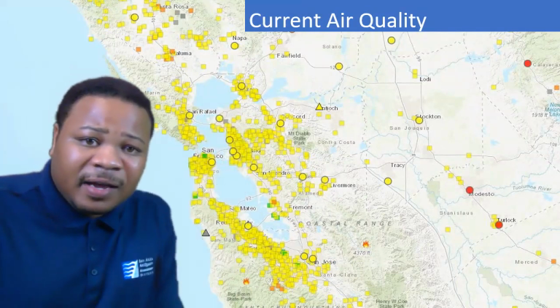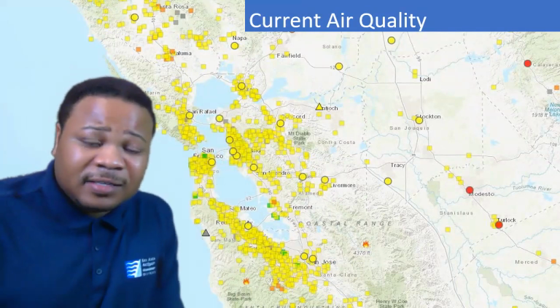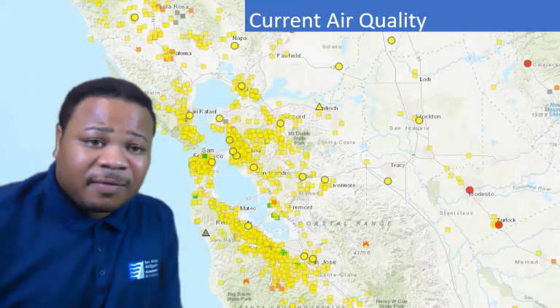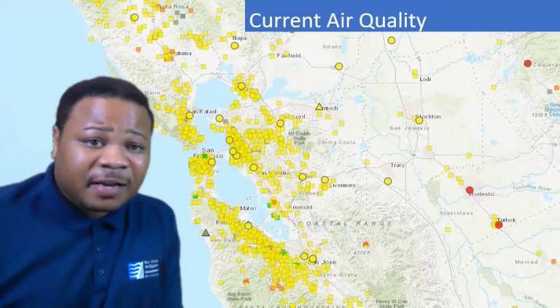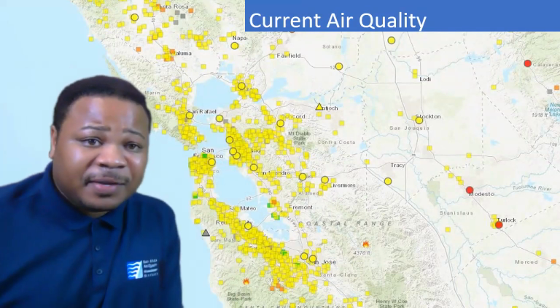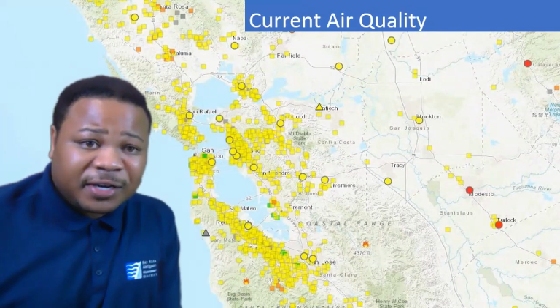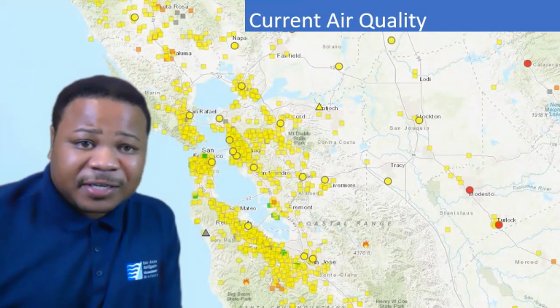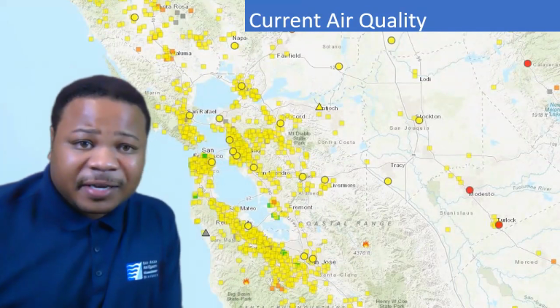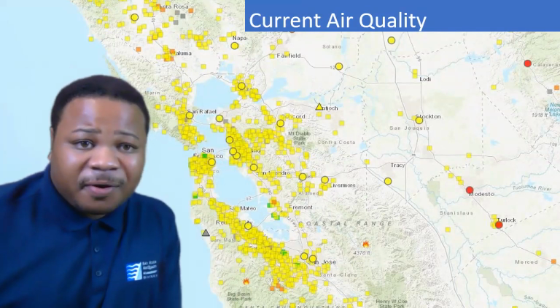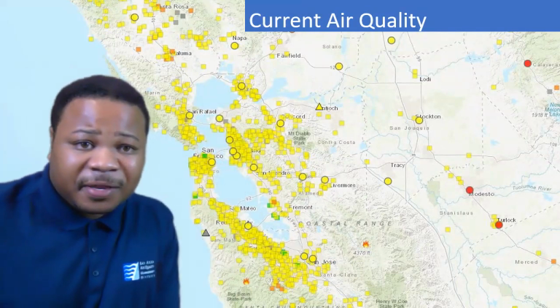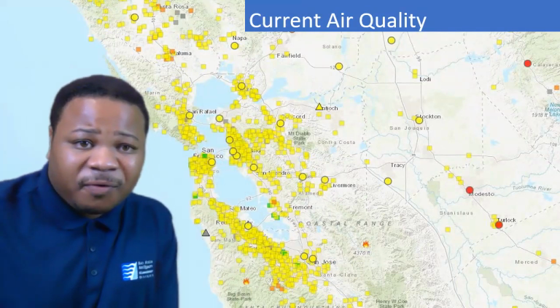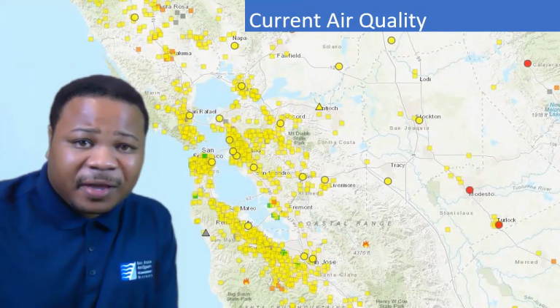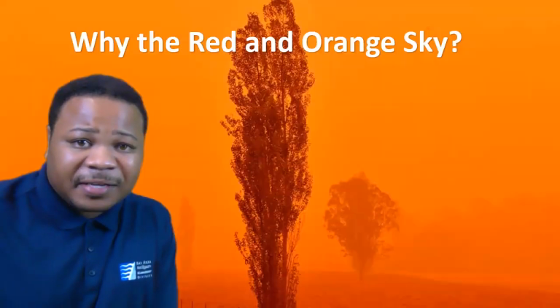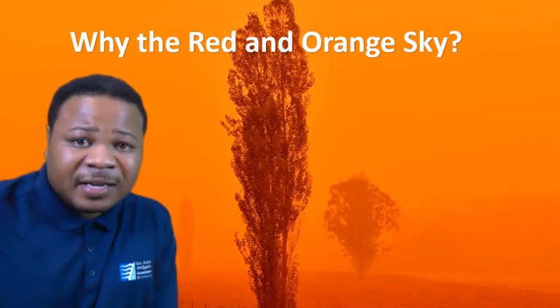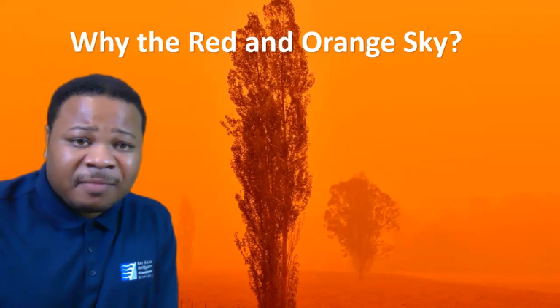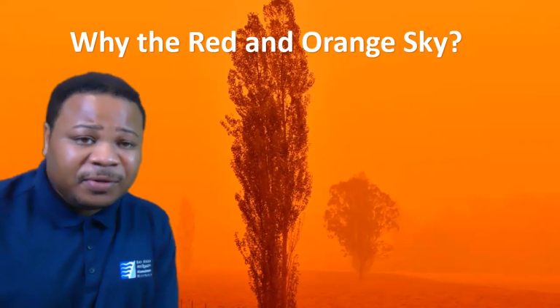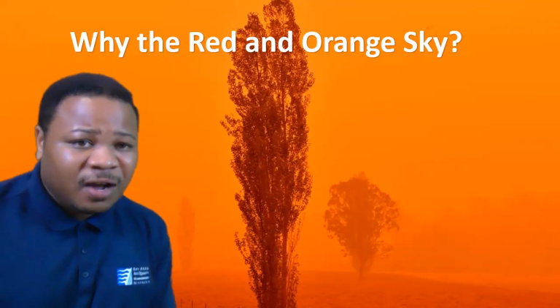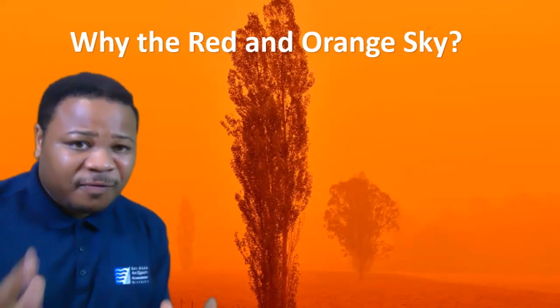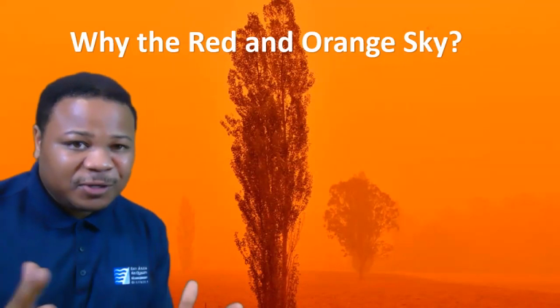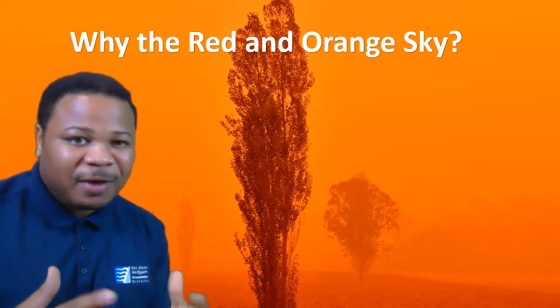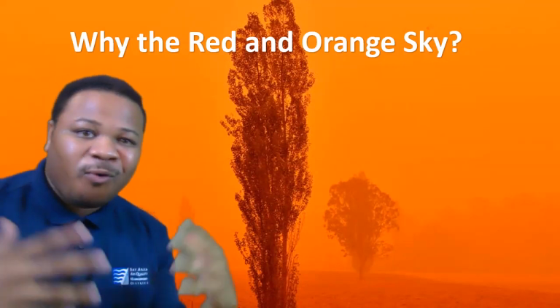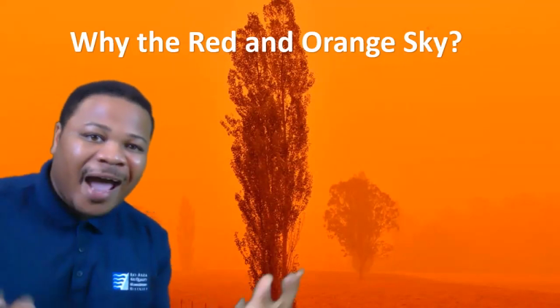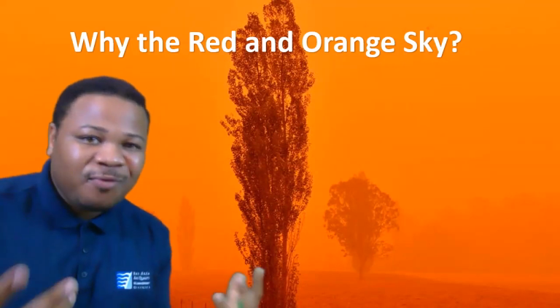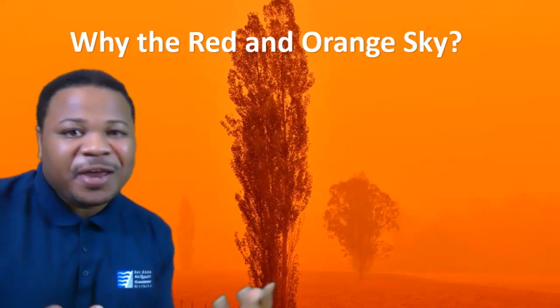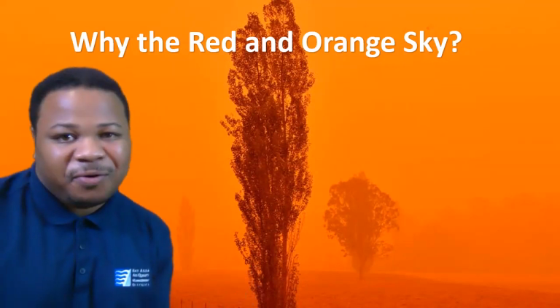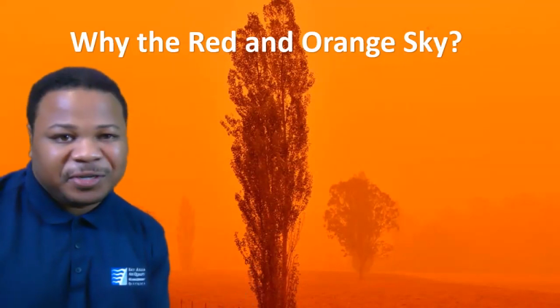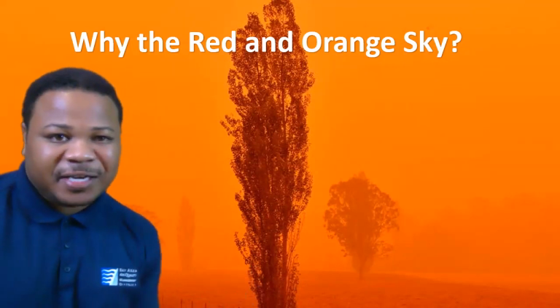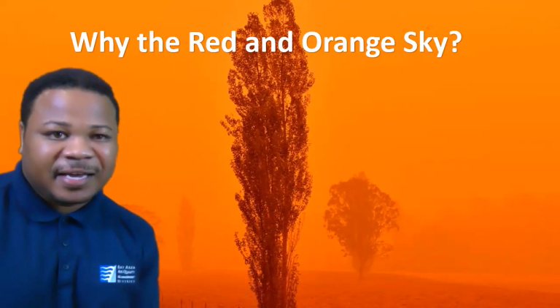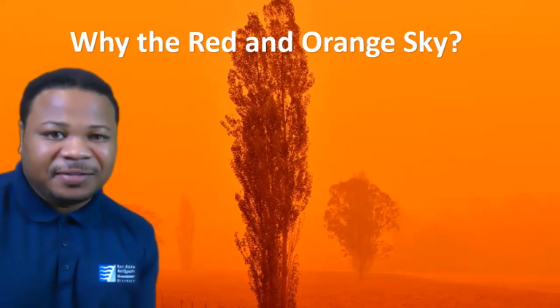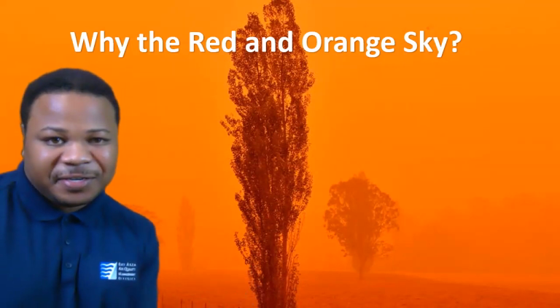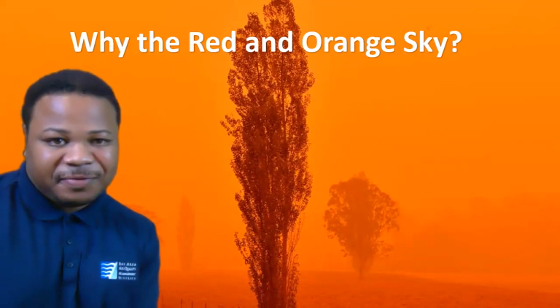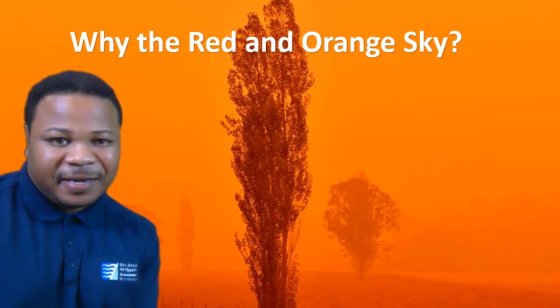It looks like that could be changing later on in the forecast. We'll talk first about why the red and orange sky — I'll tell you why.